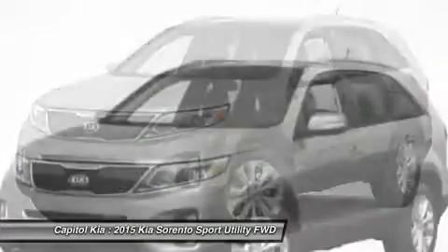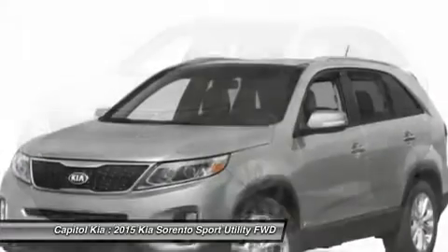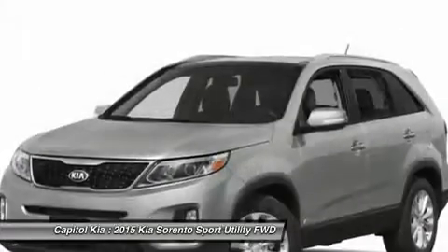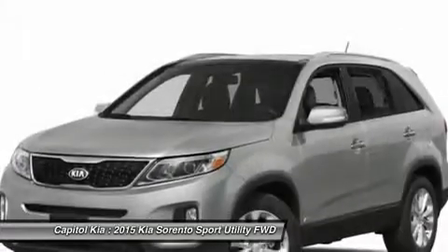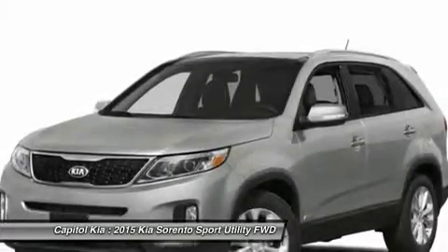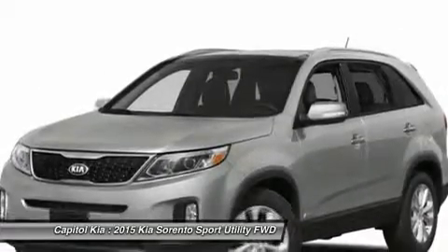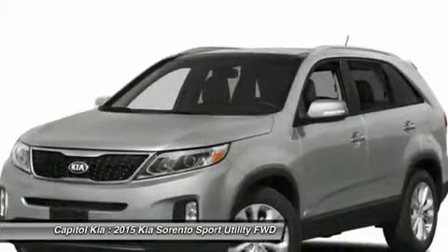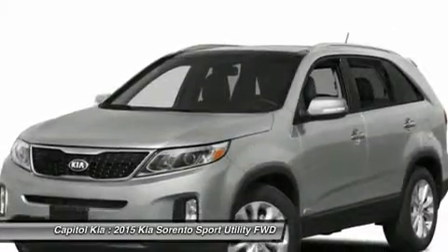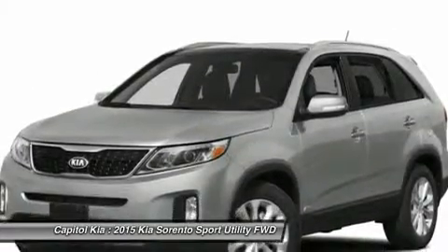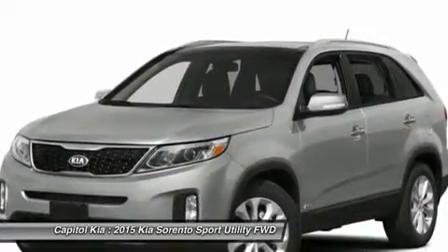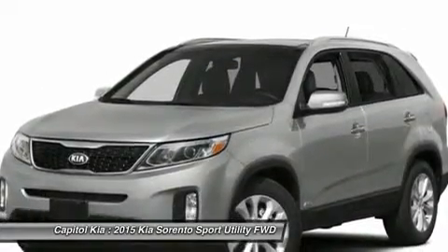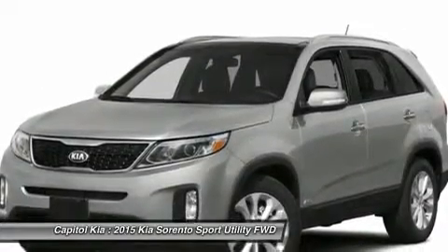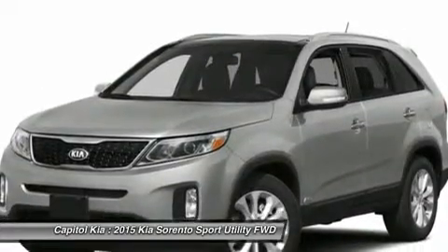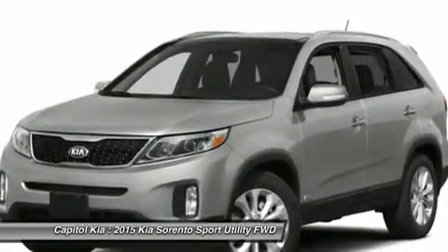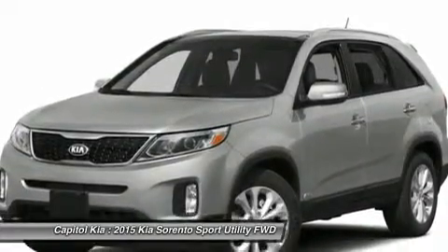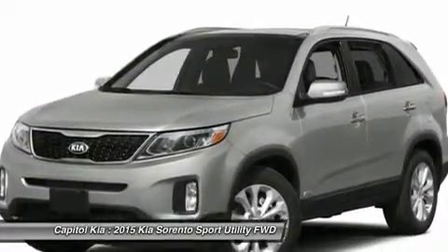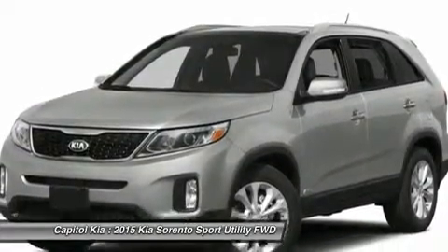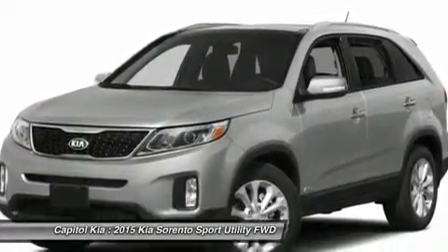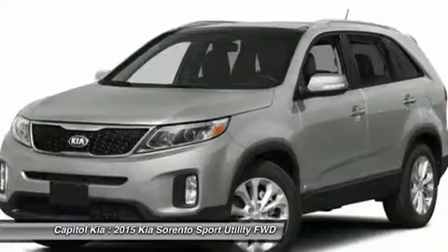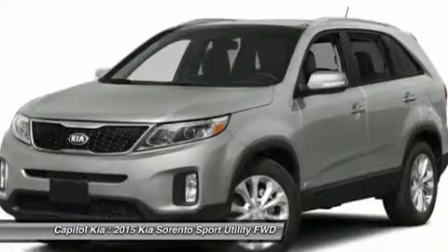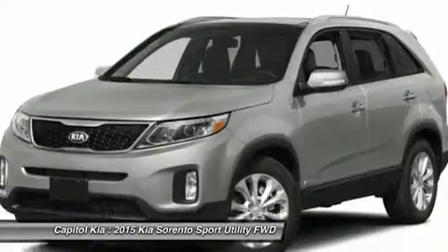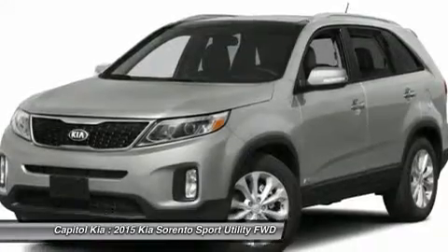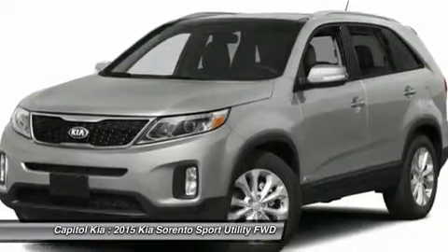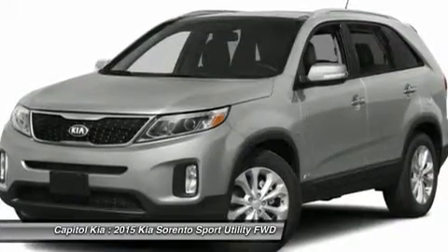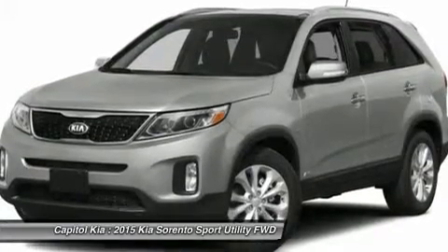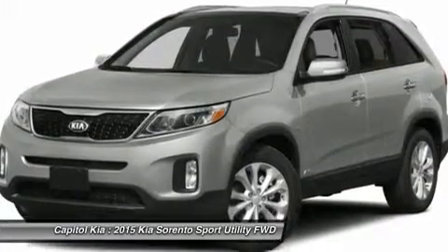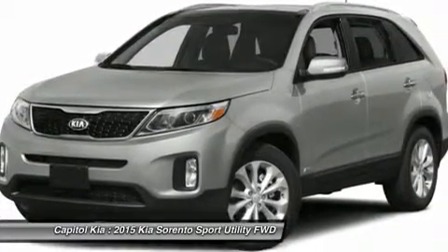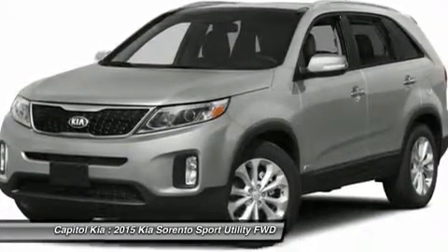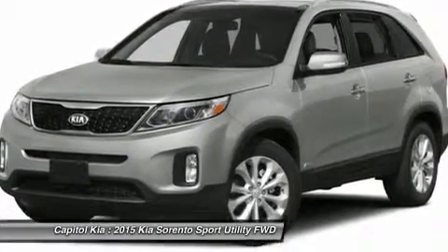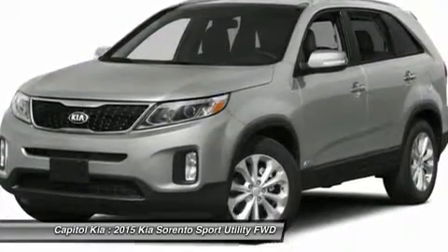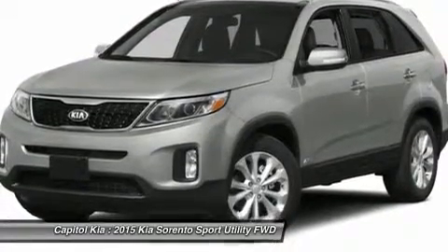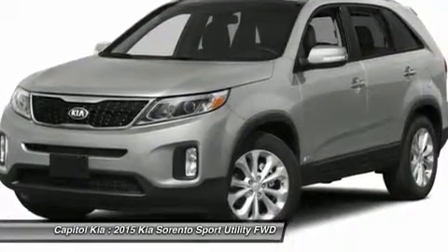This Kia Sorento is equipped with navigation, so you no longer have to wonder if you're headed in the right direction.